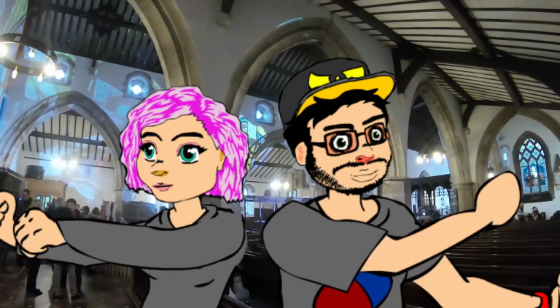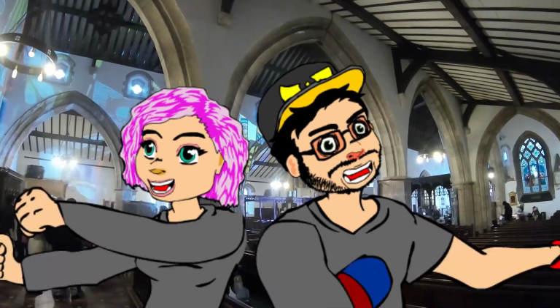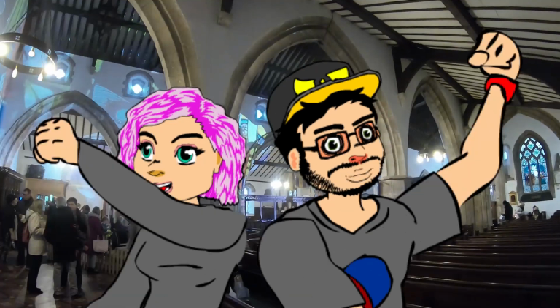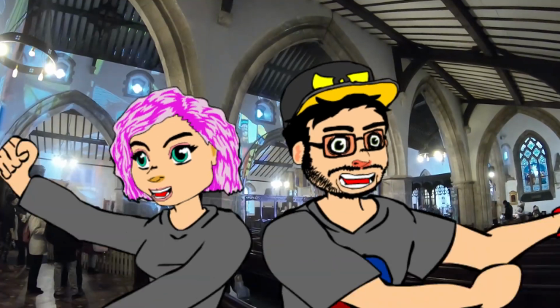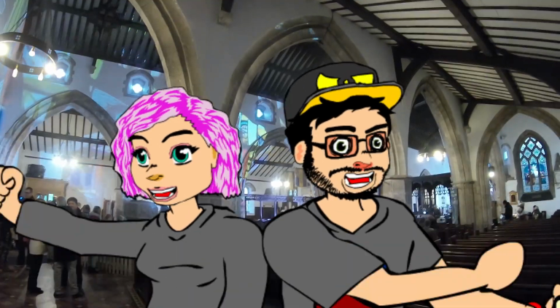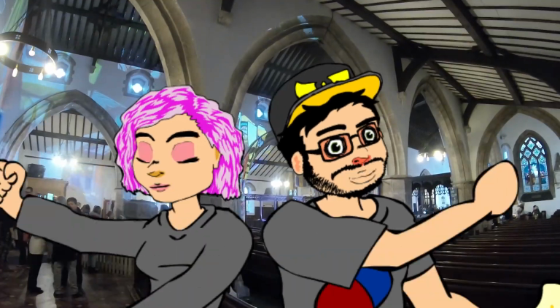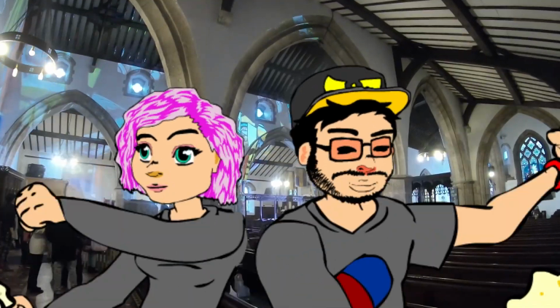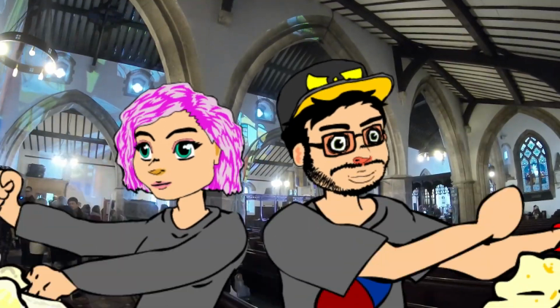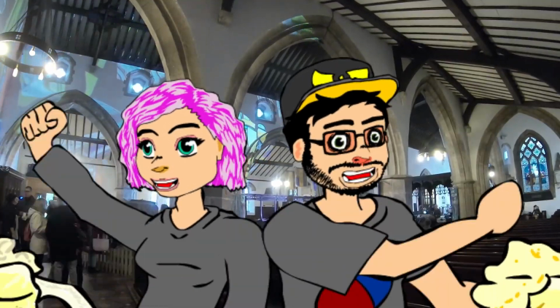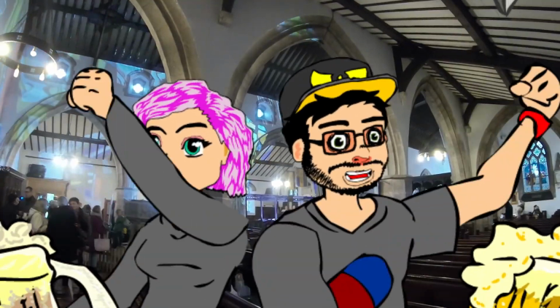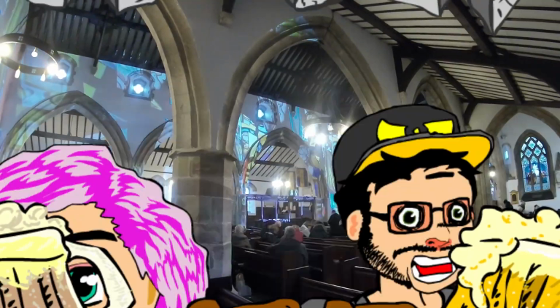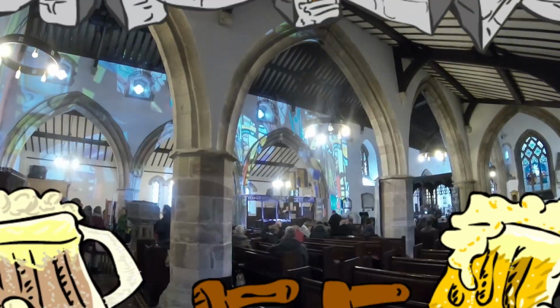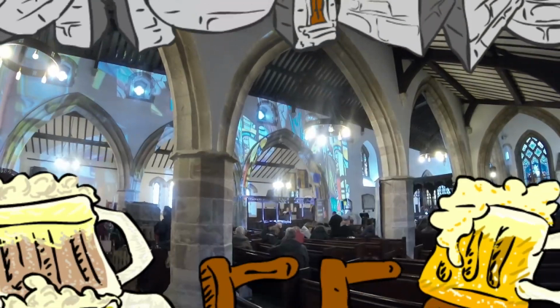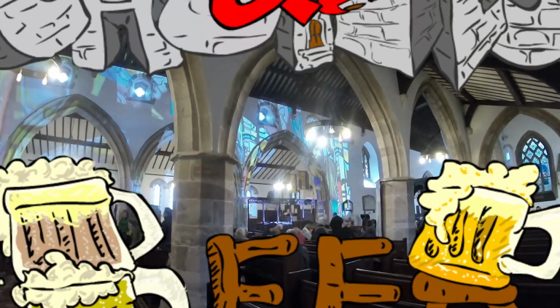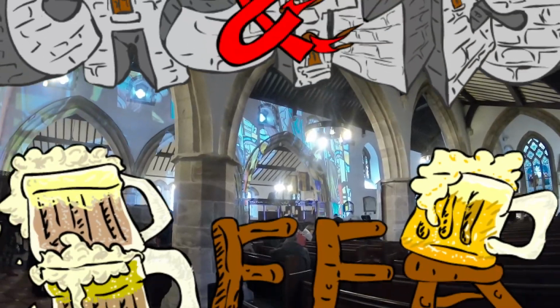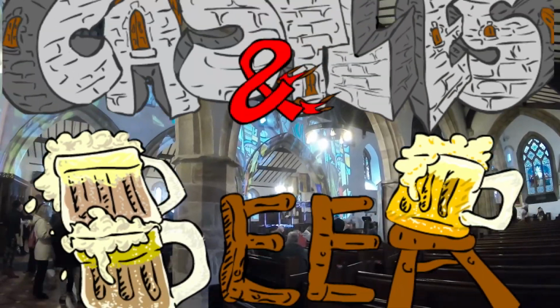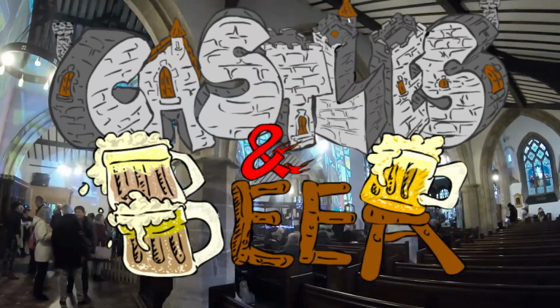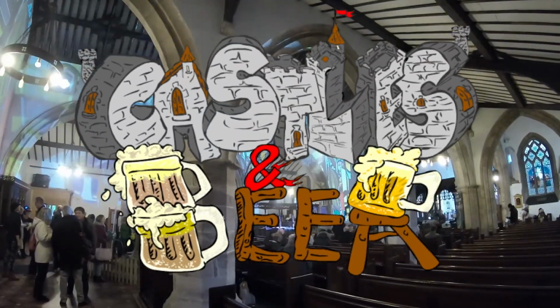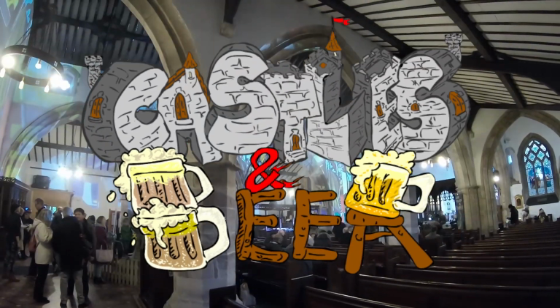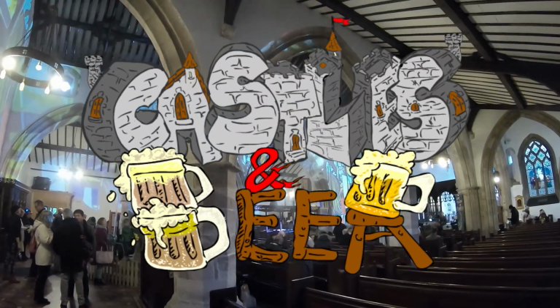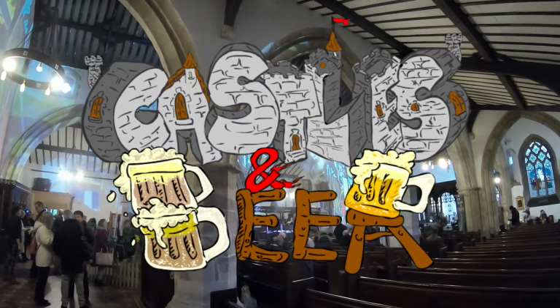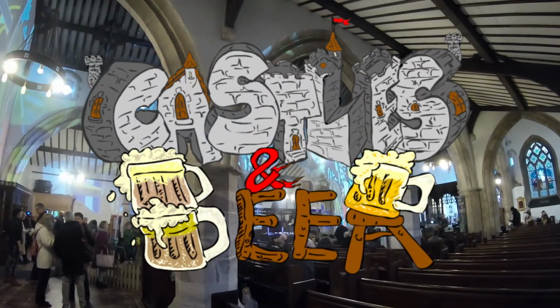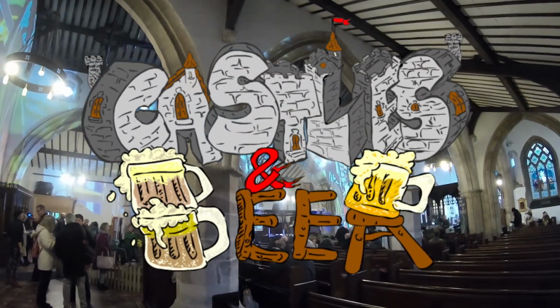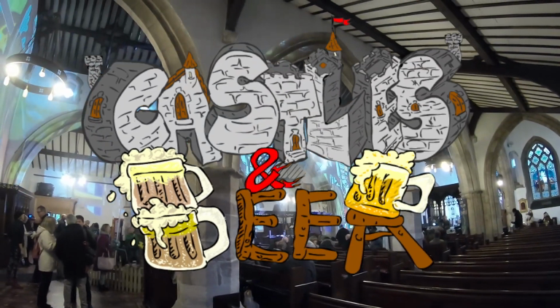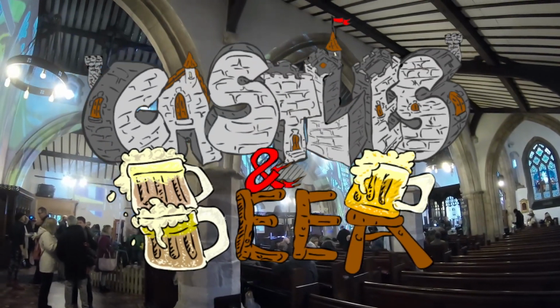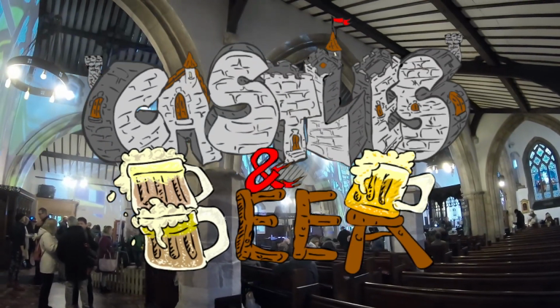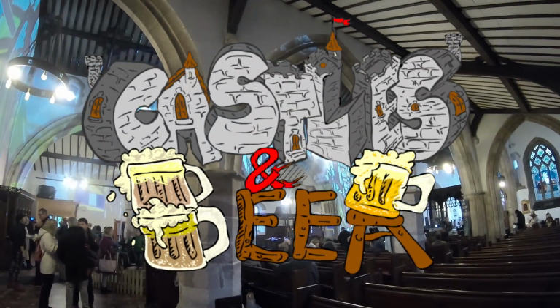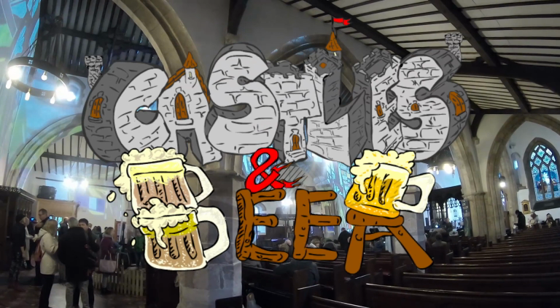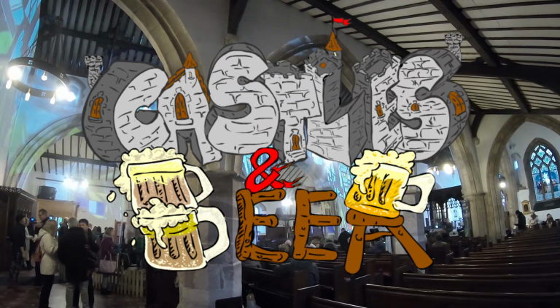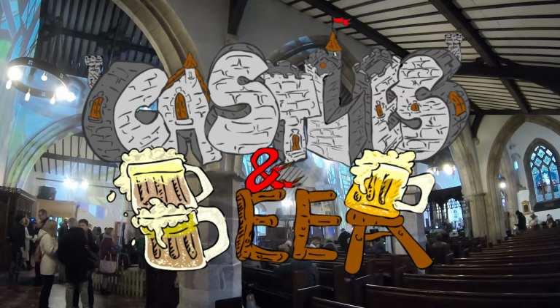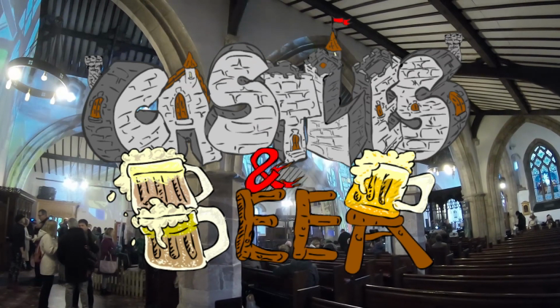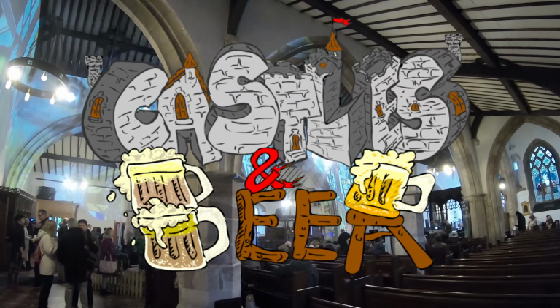Now, what up! Castles and Beel! A bumbling tourist UK adventure vlog series!